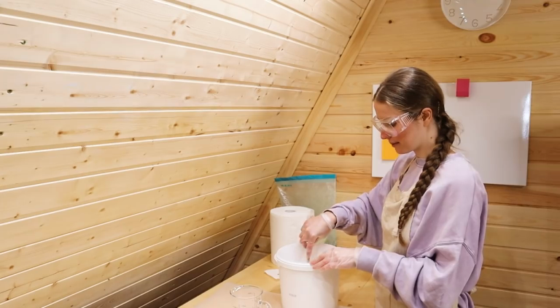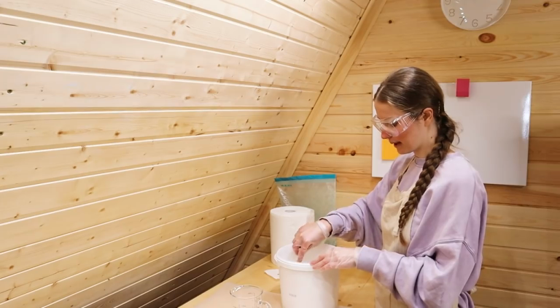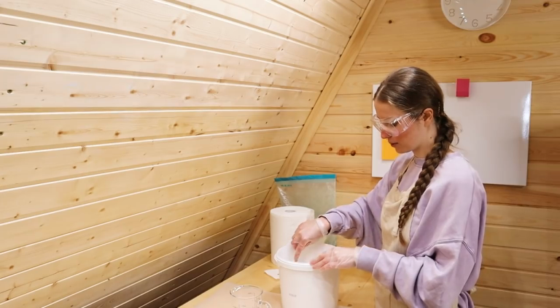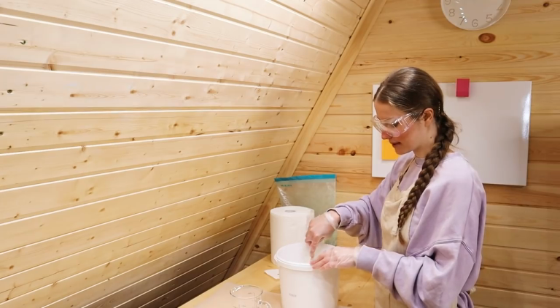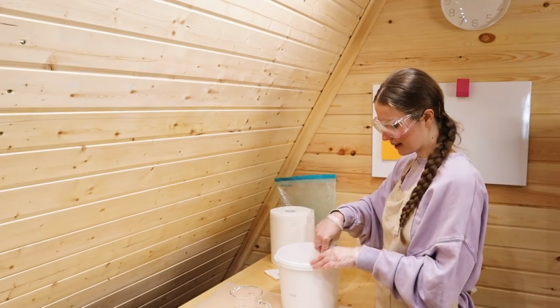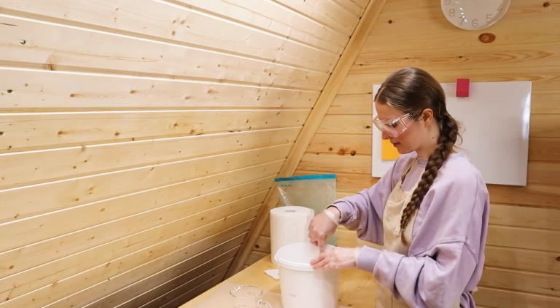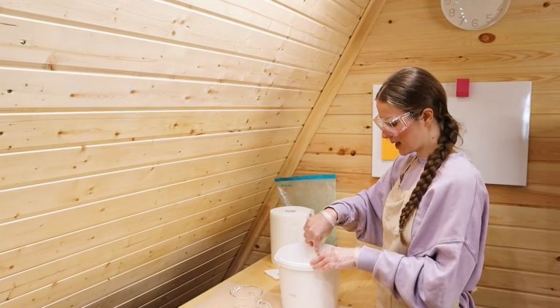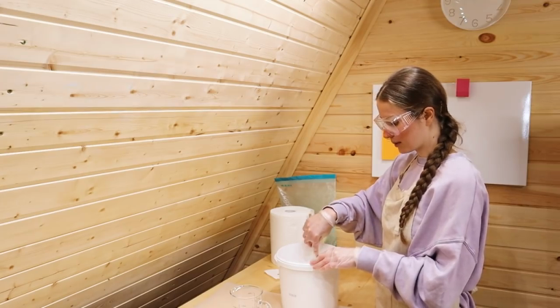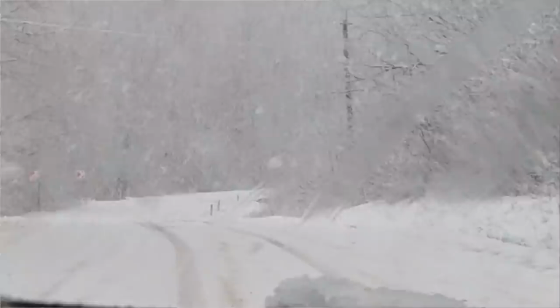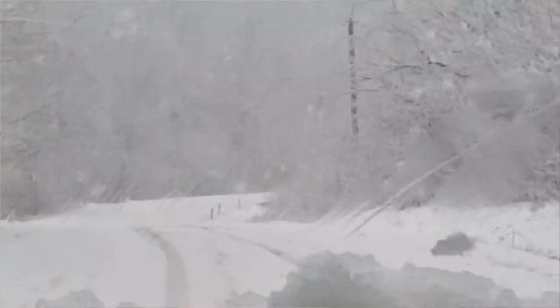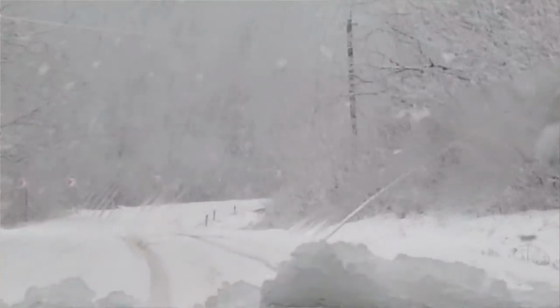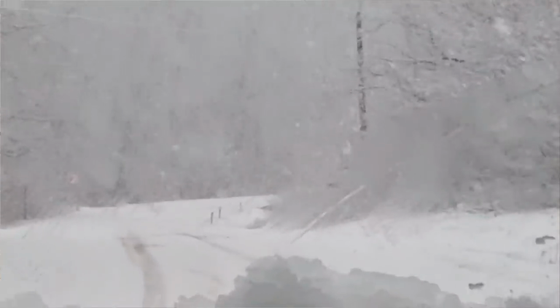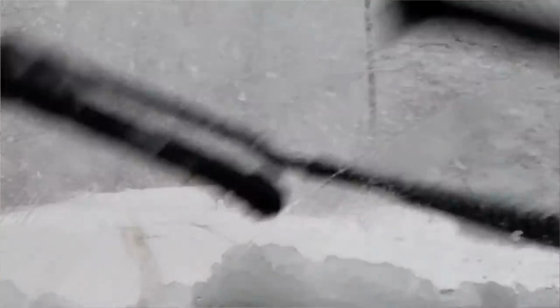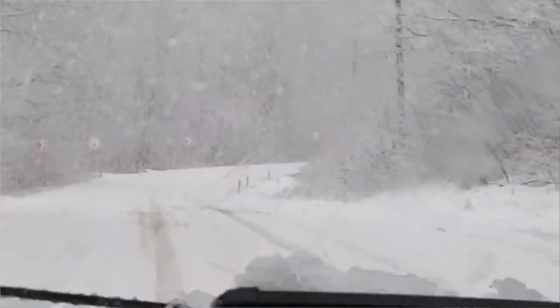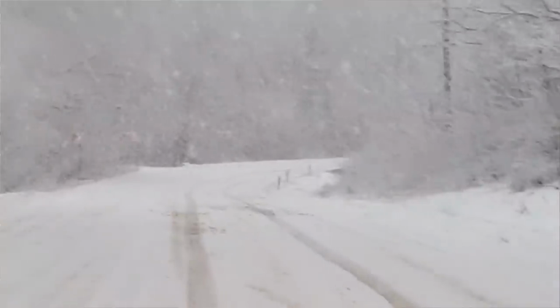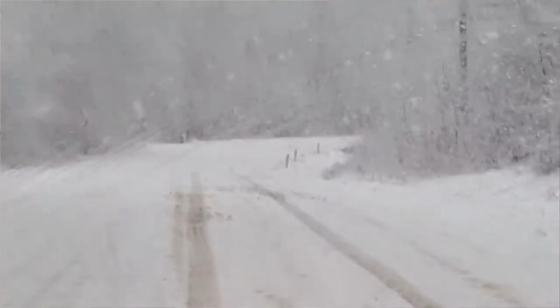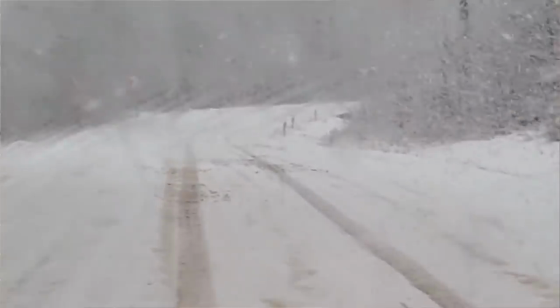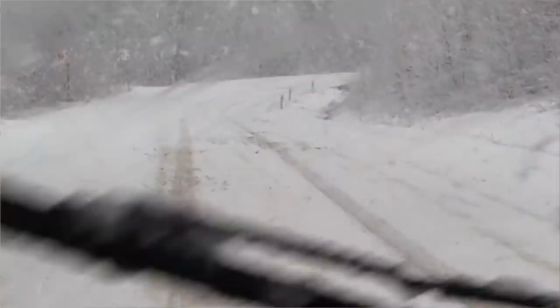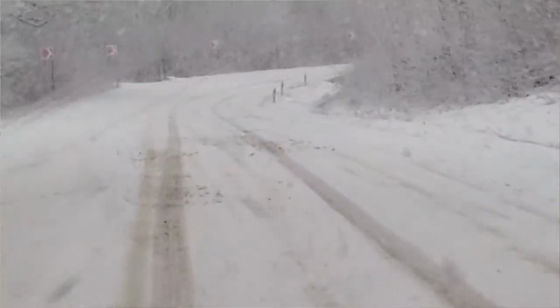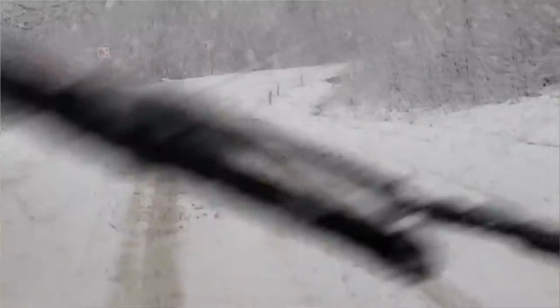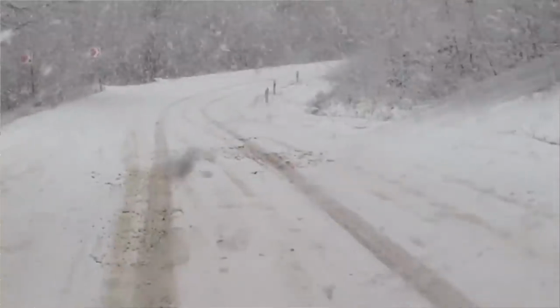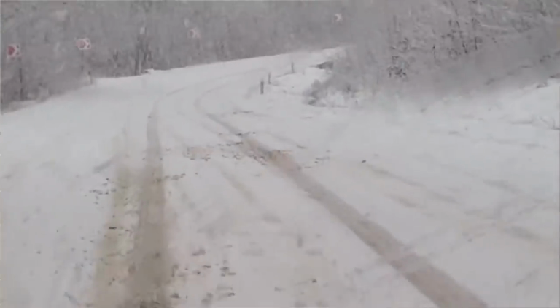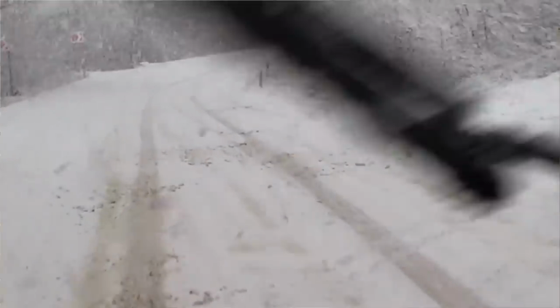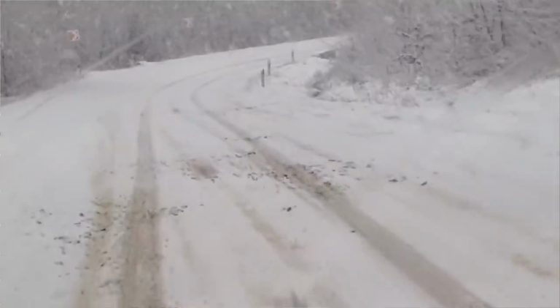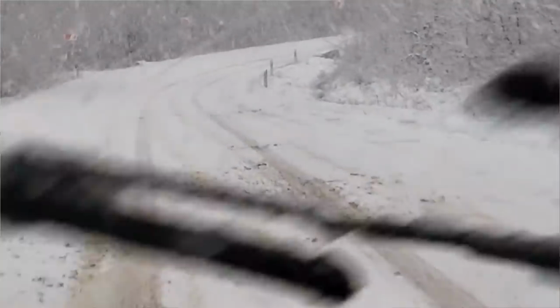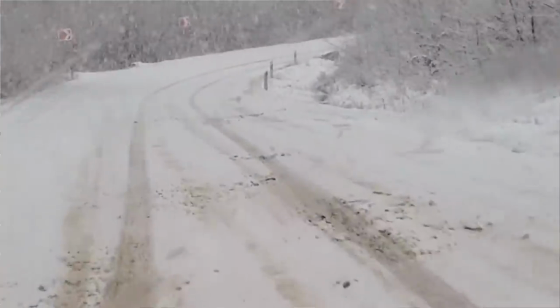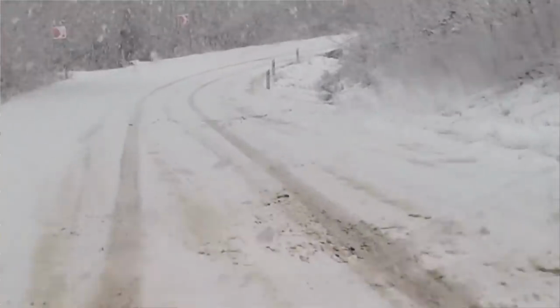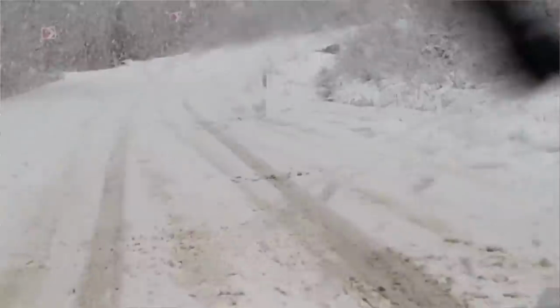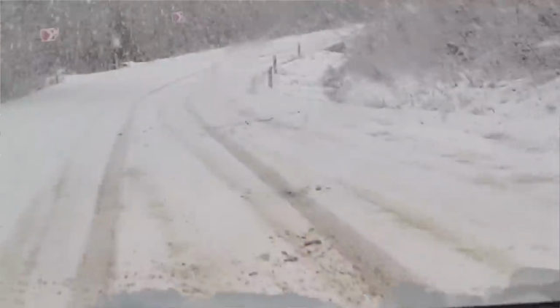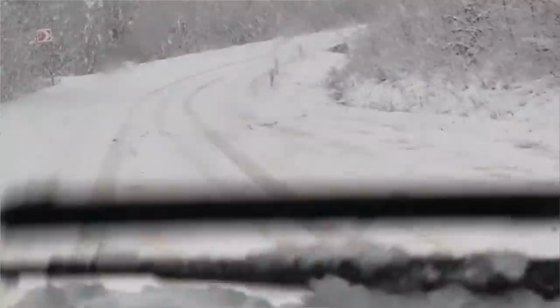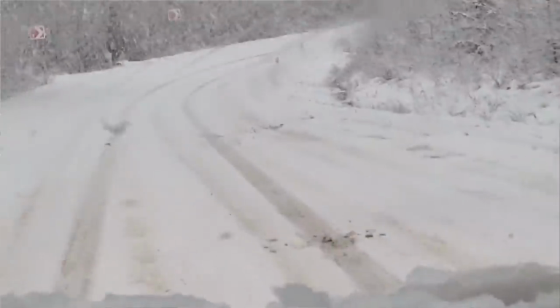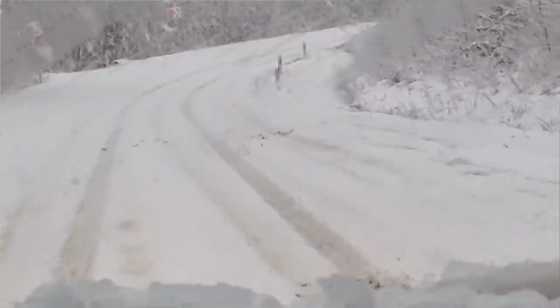It was scary but we had to keep going, and thank God we came back home safe because it was dangerous. We saw so many cars stuck in the snow by the side of the road.